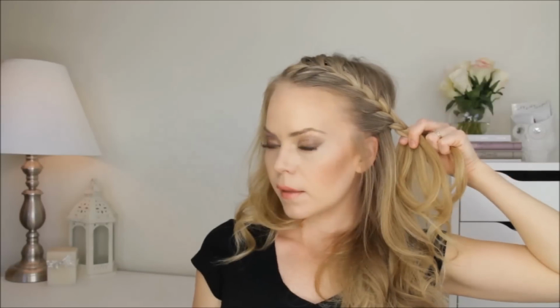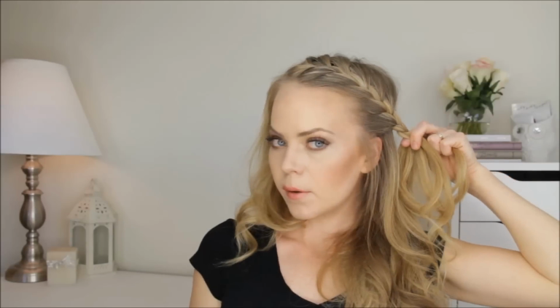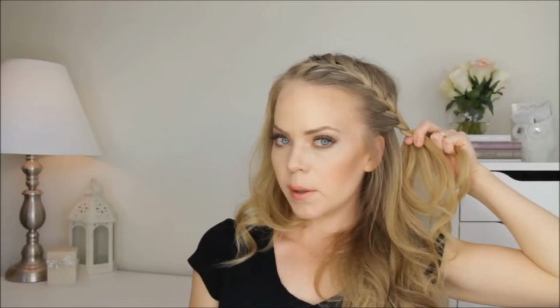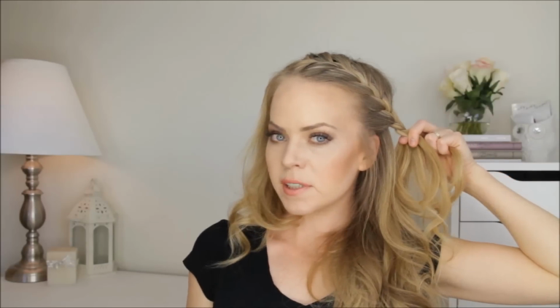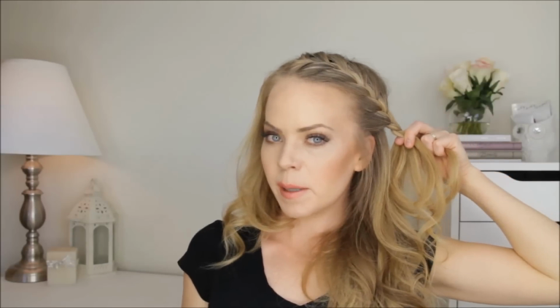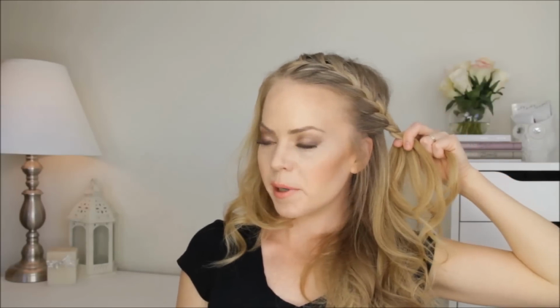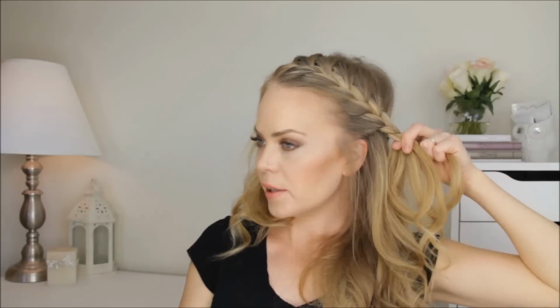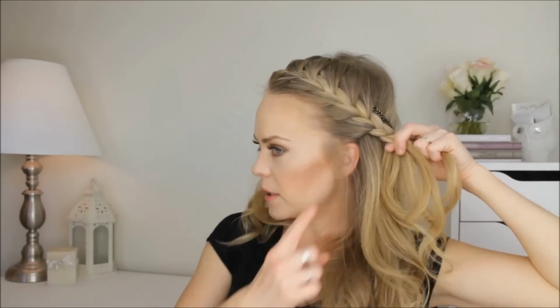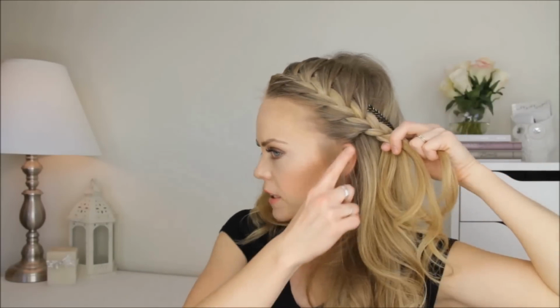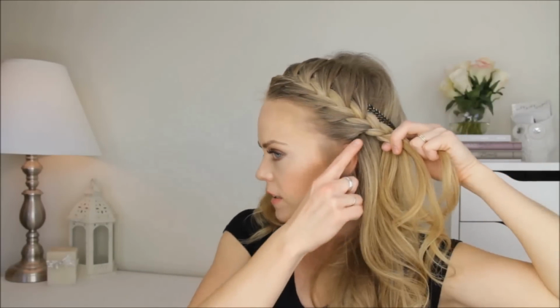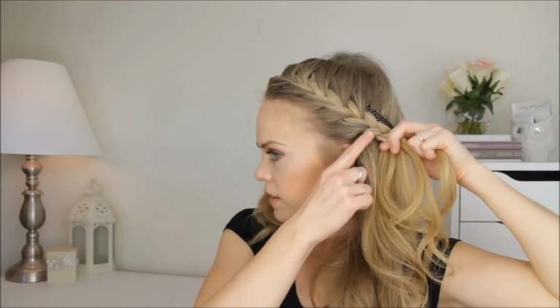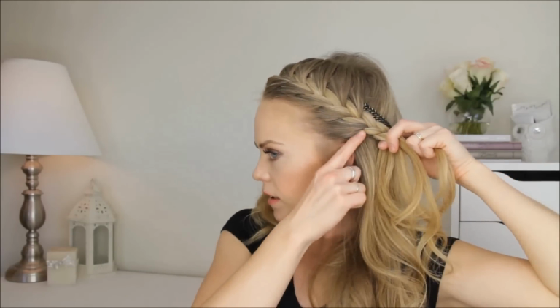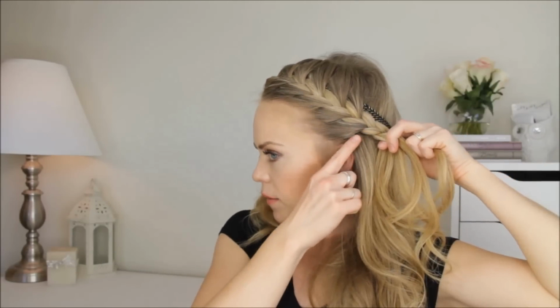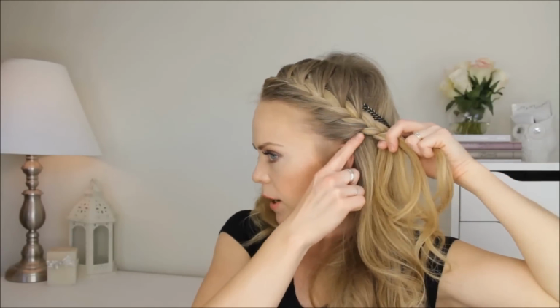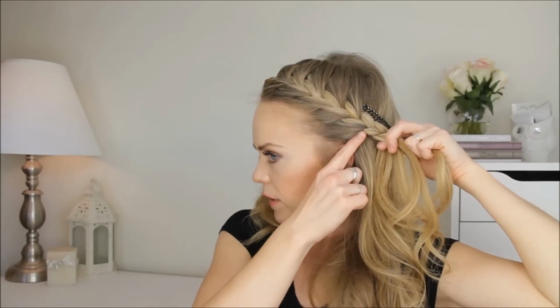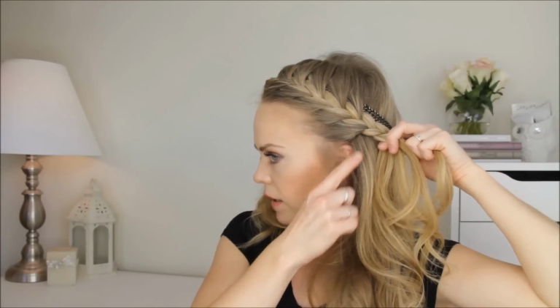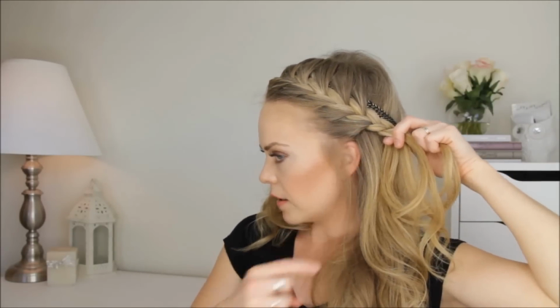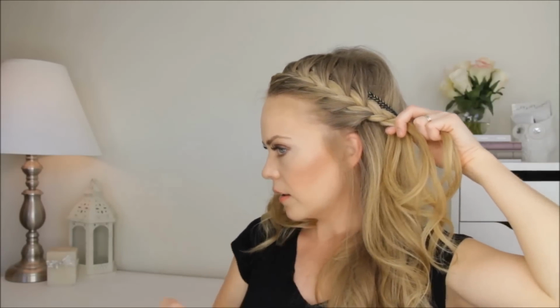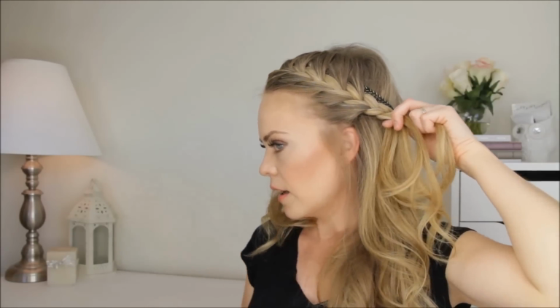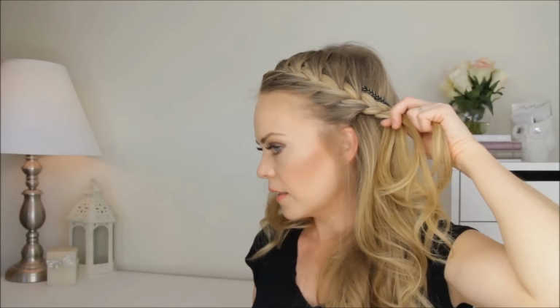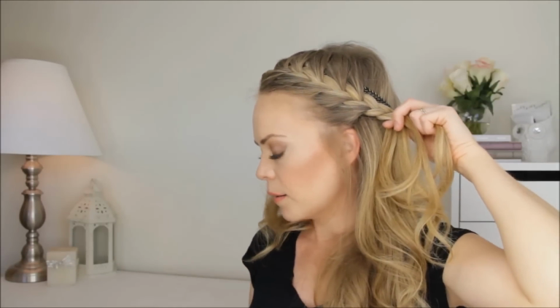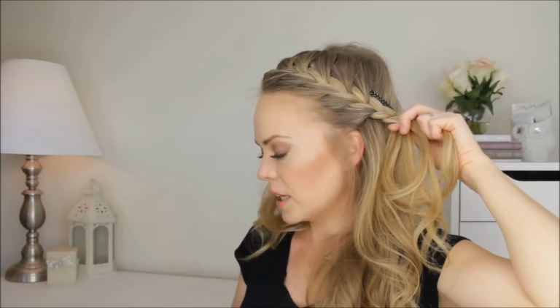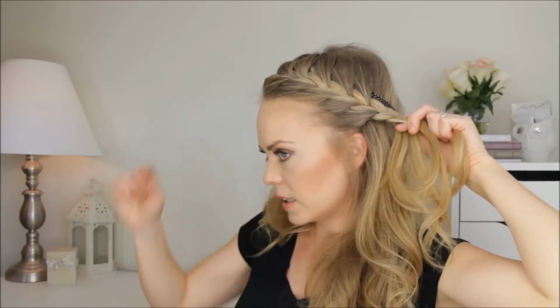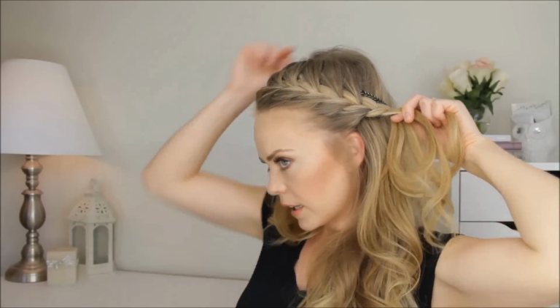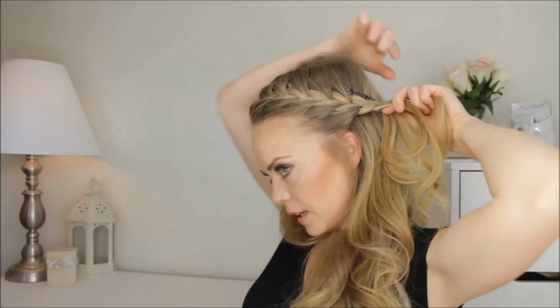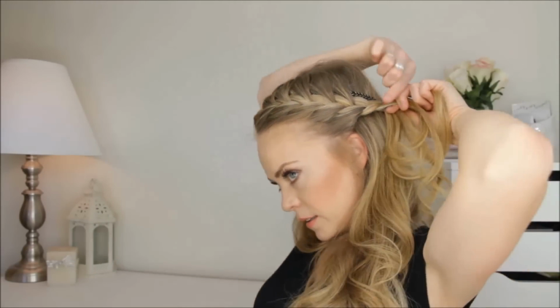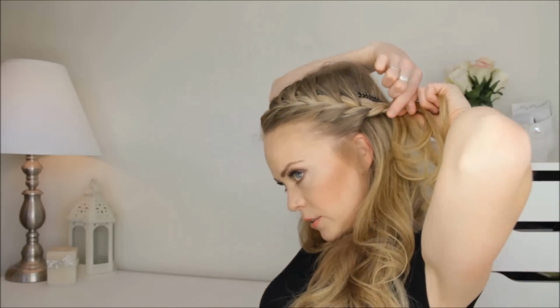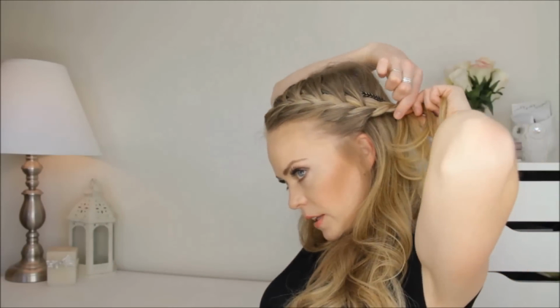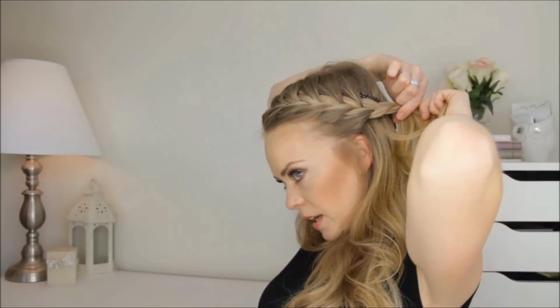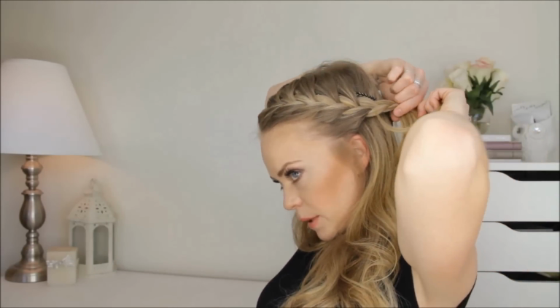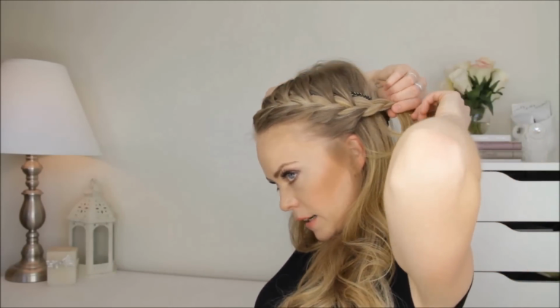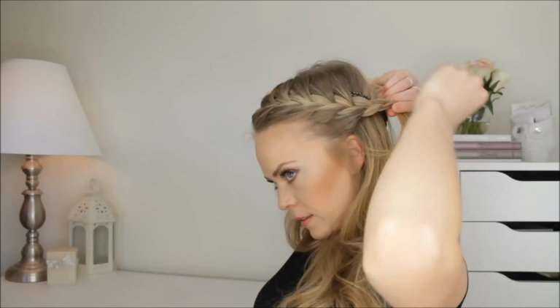Once my braid reaches about the ear, then I'm going to tuck it into the headband.